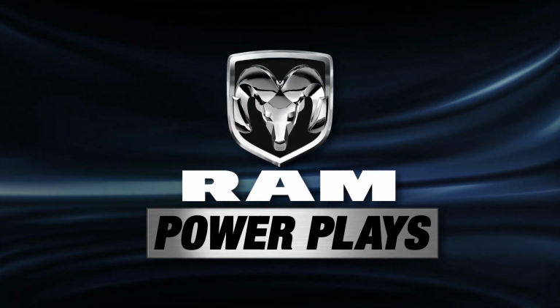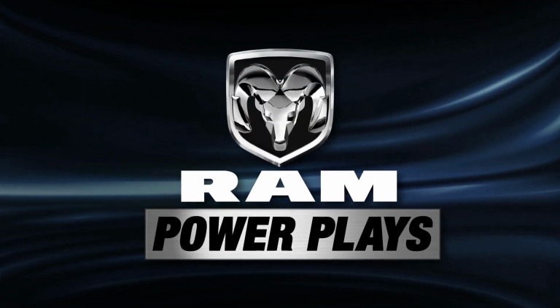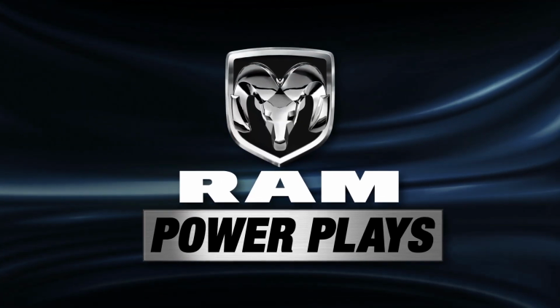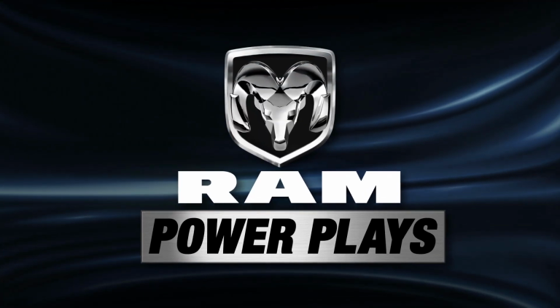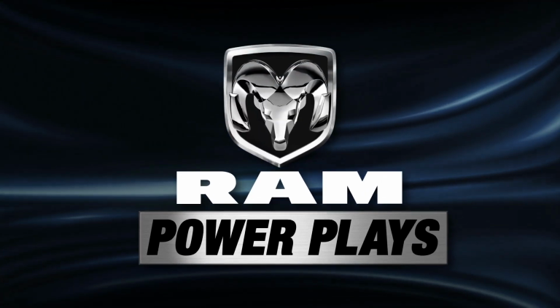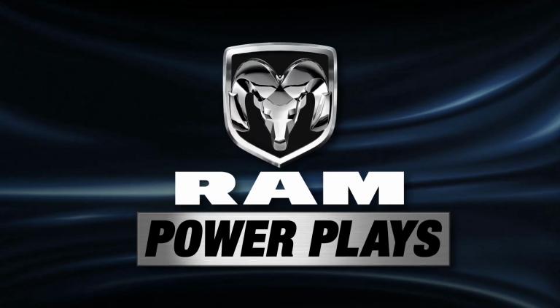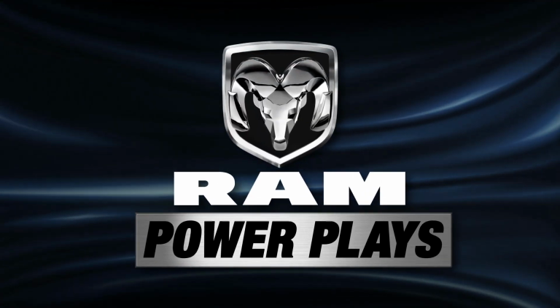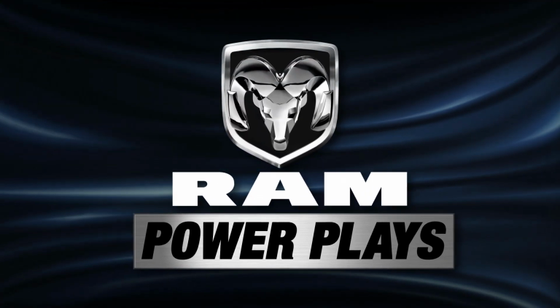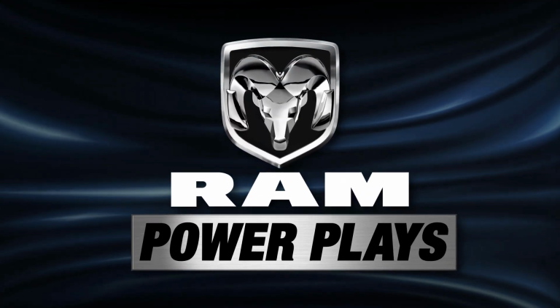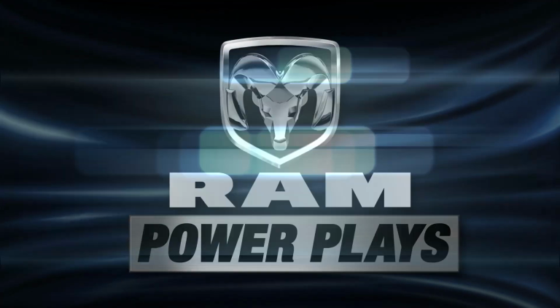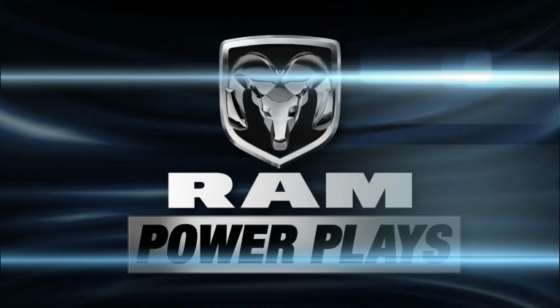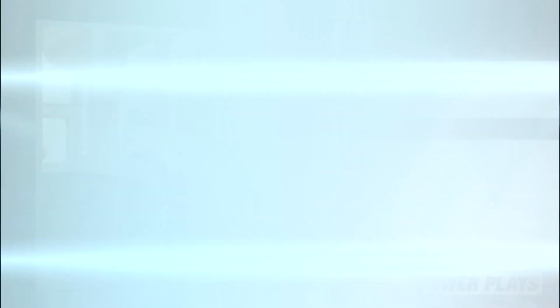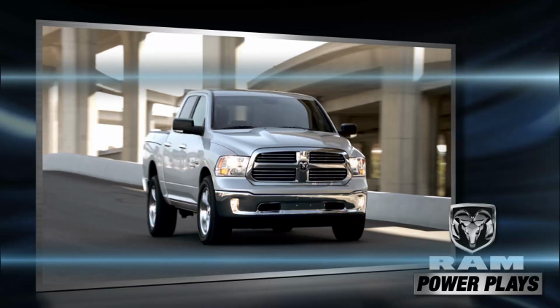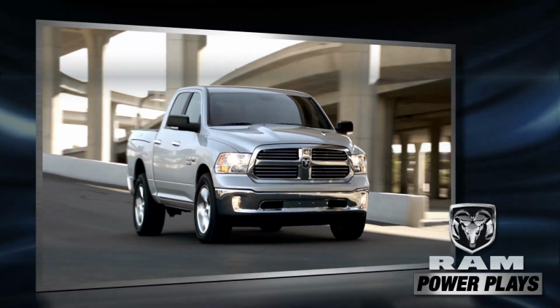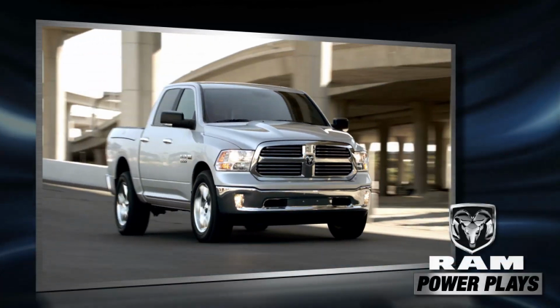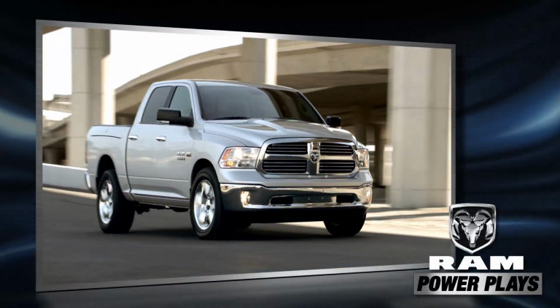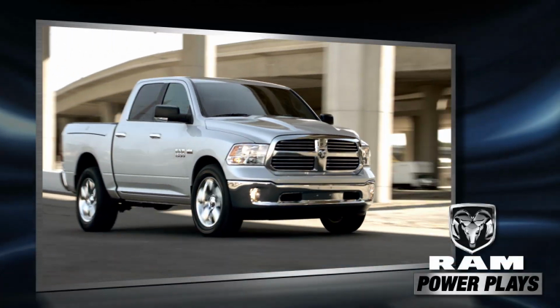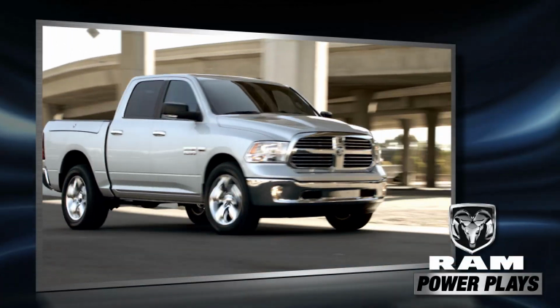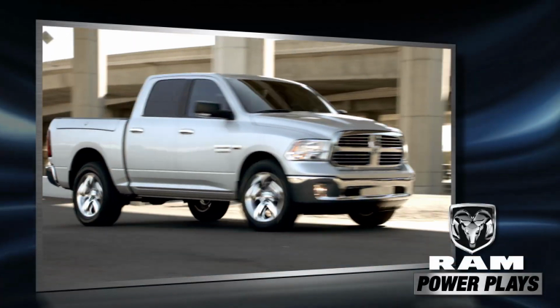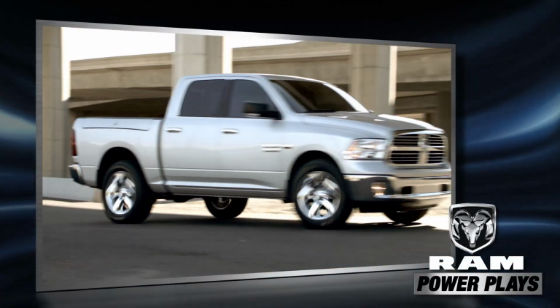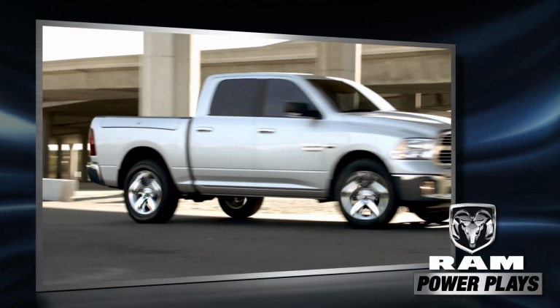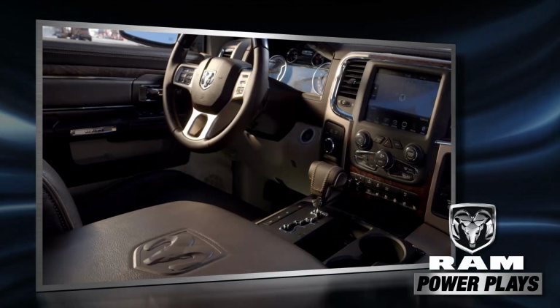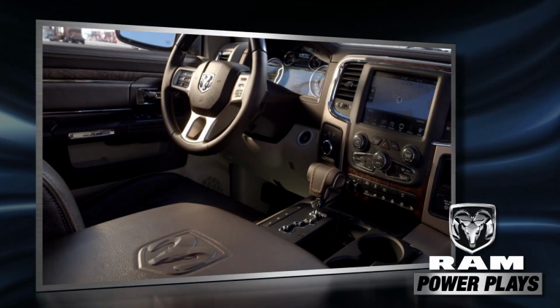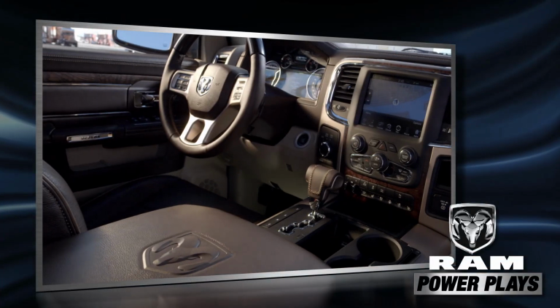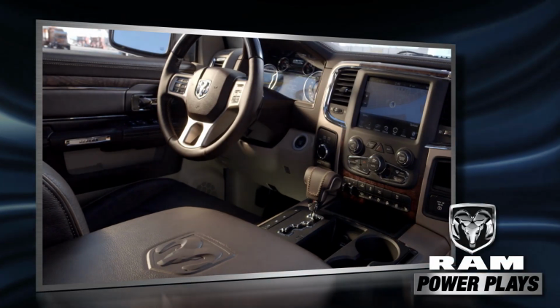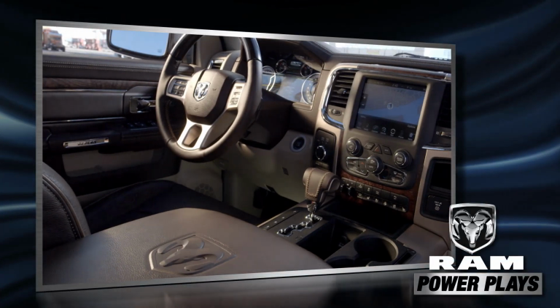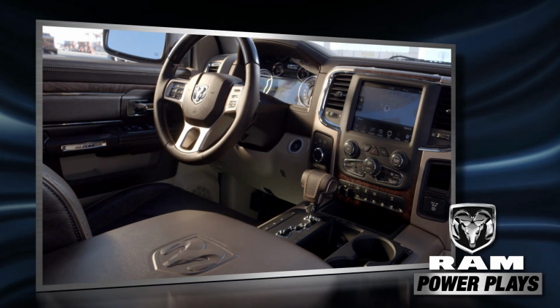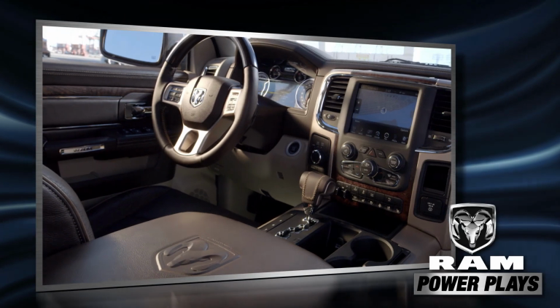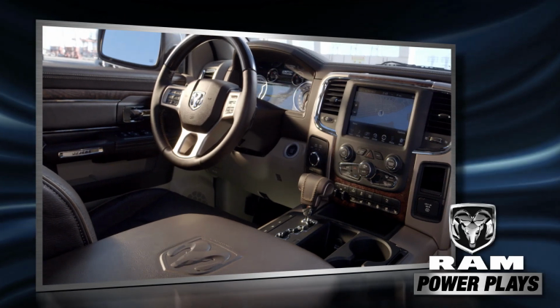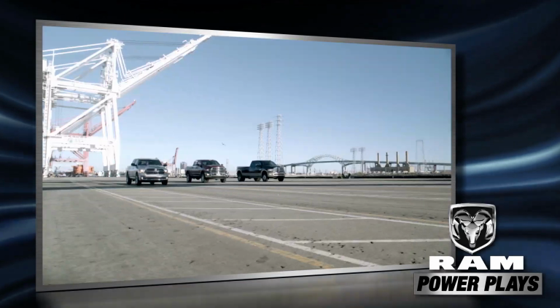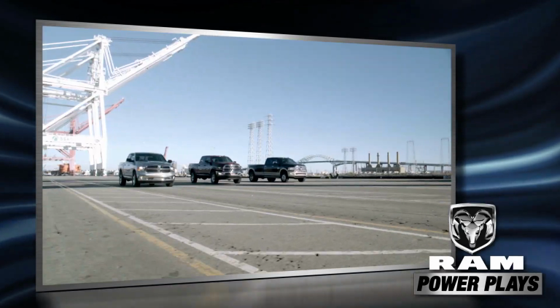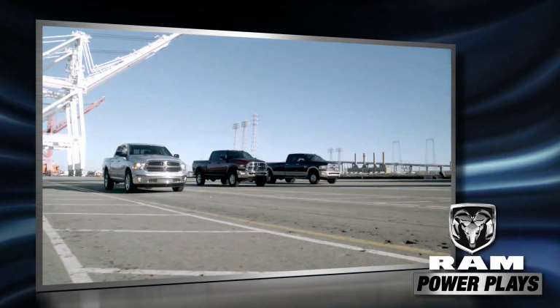The Ram Top 5 Power Plays of the Week, brought to you by the Ram 1500.